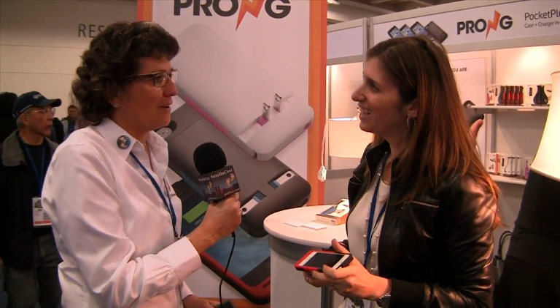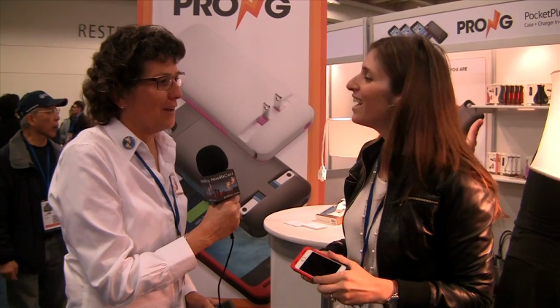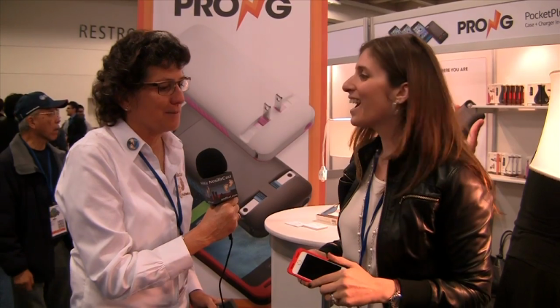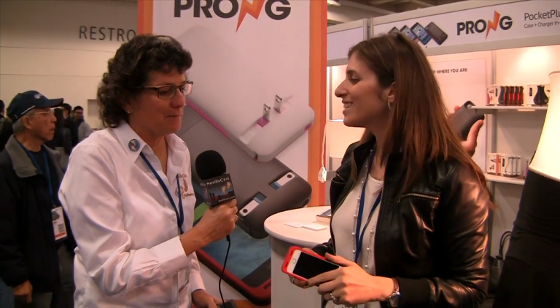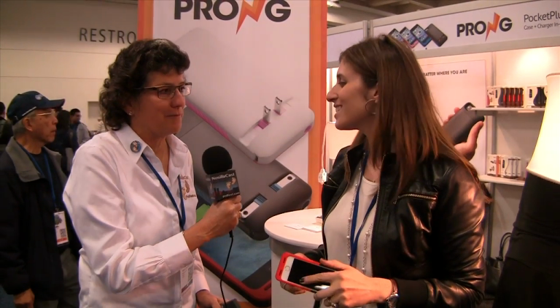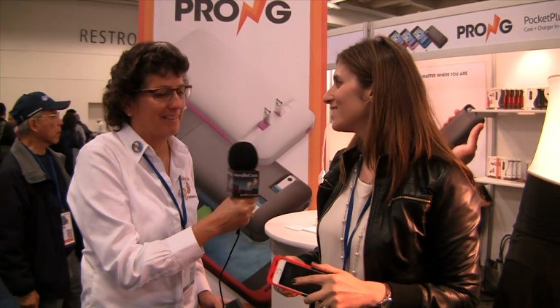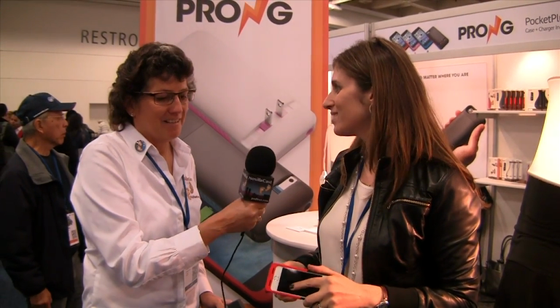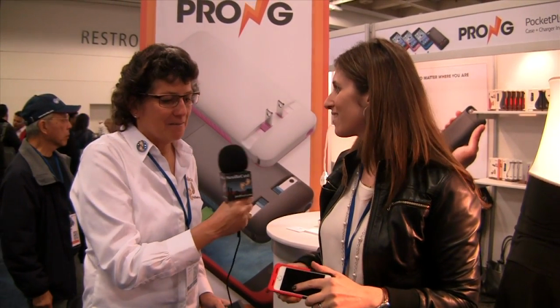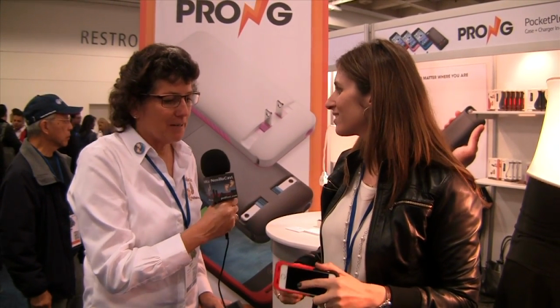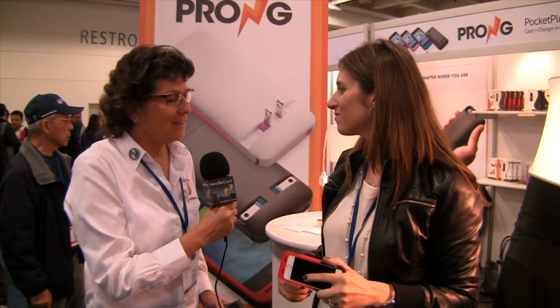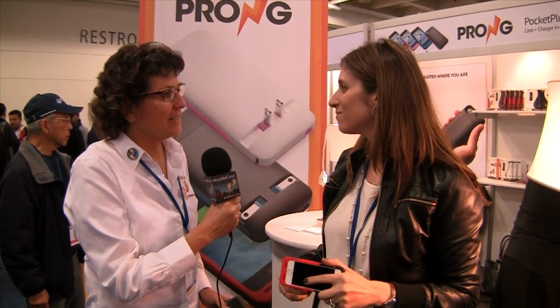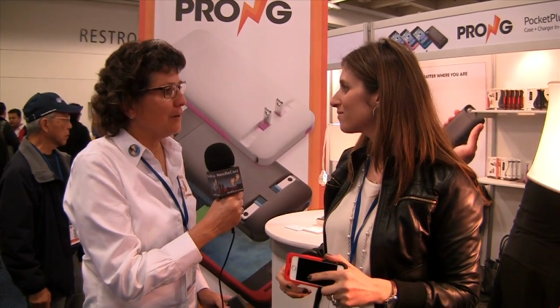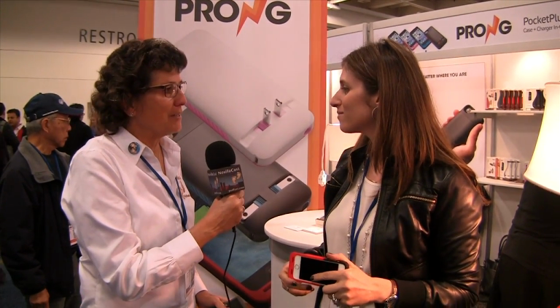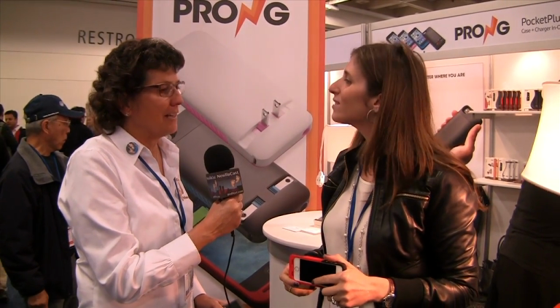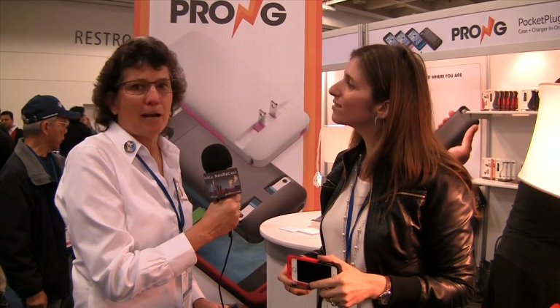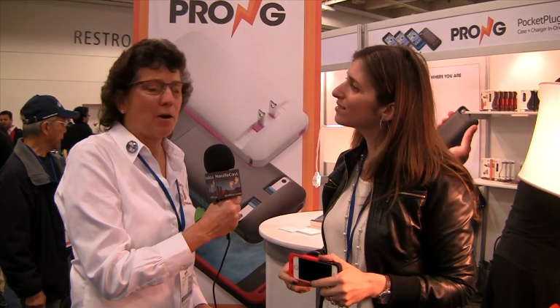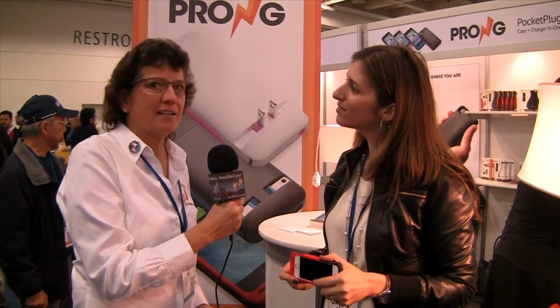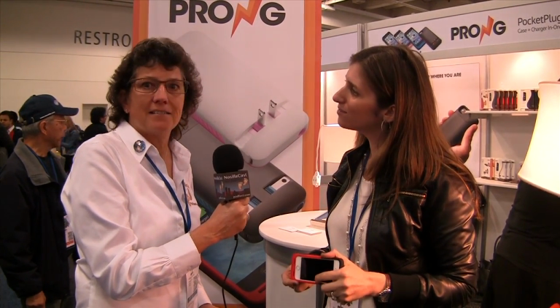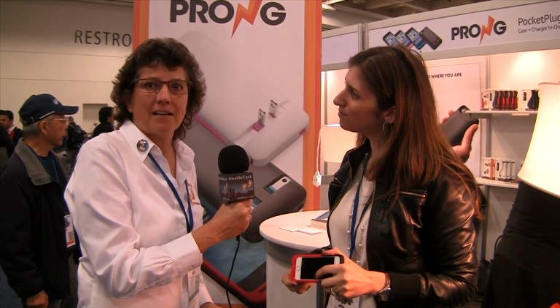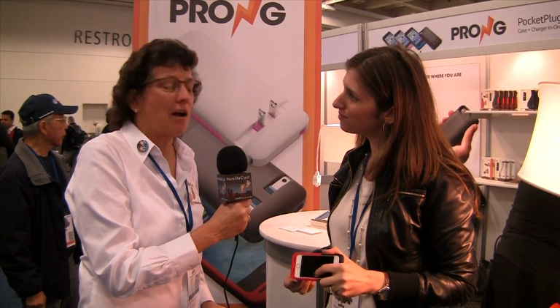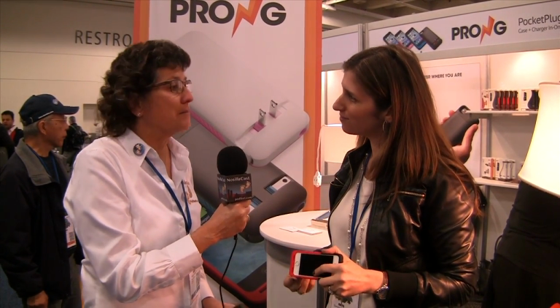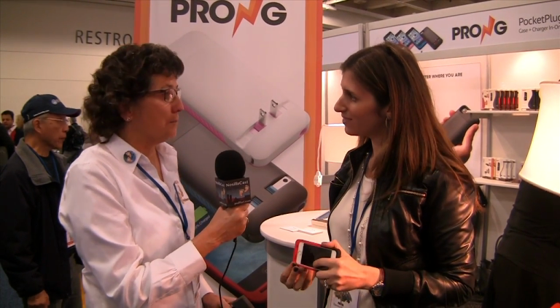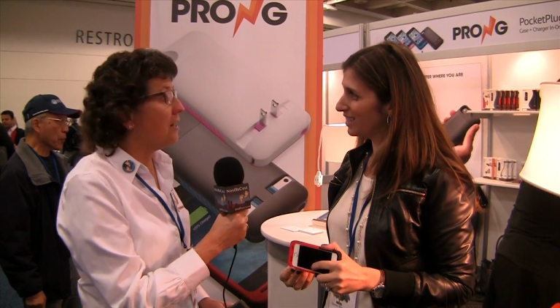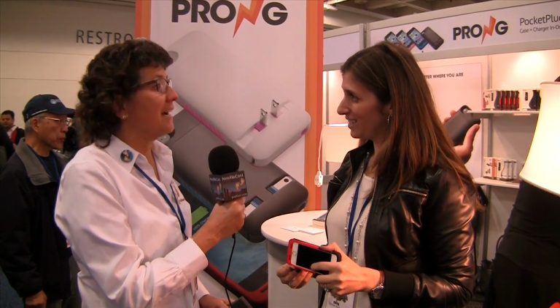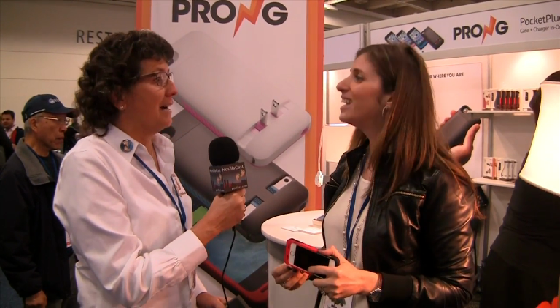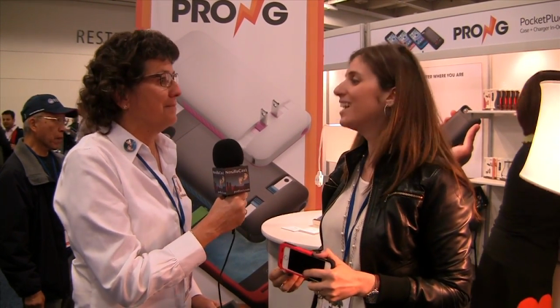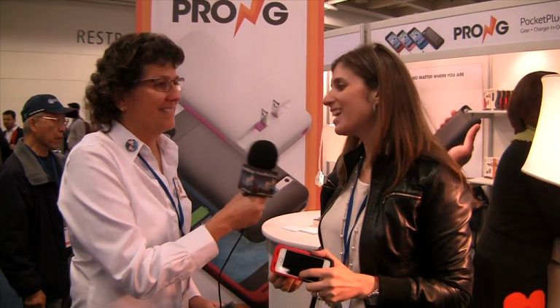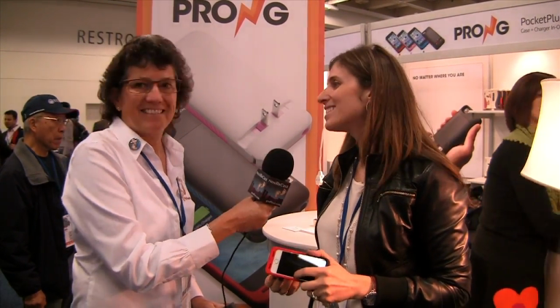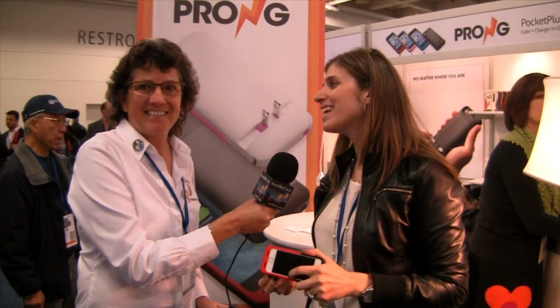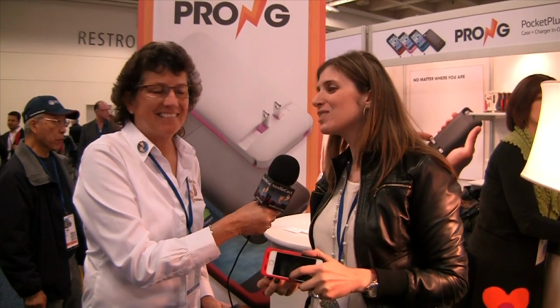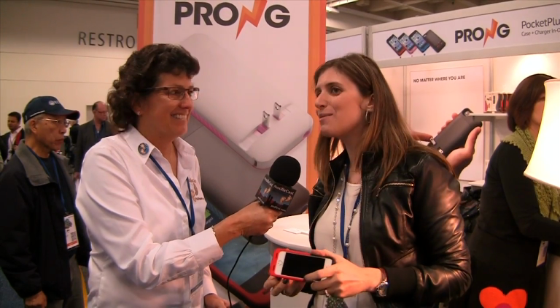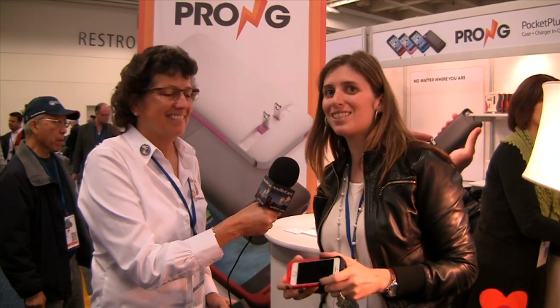I love that you guys can sell stuff here — that's awesome. Thank you very much. And again, prong.com. Thank you so much.